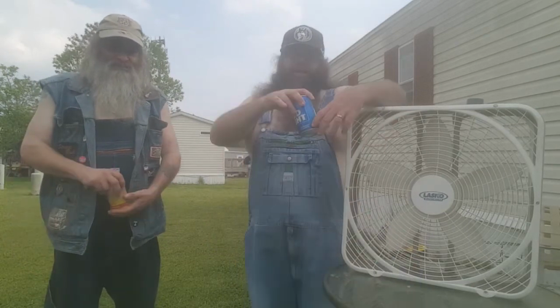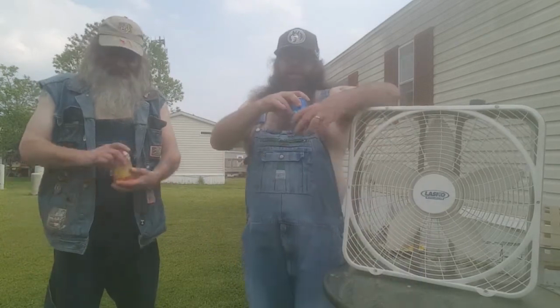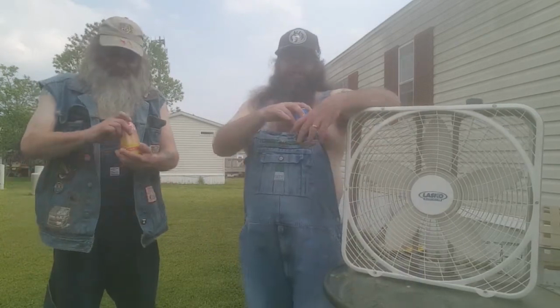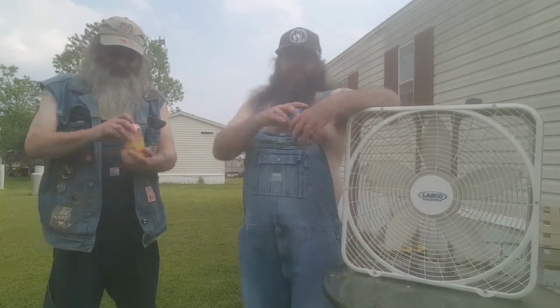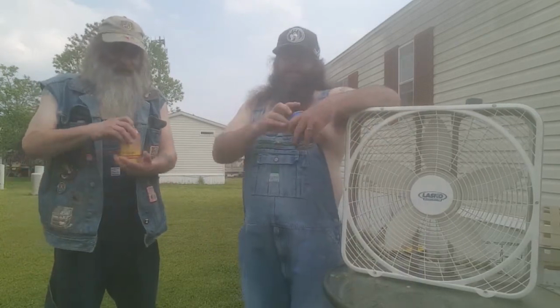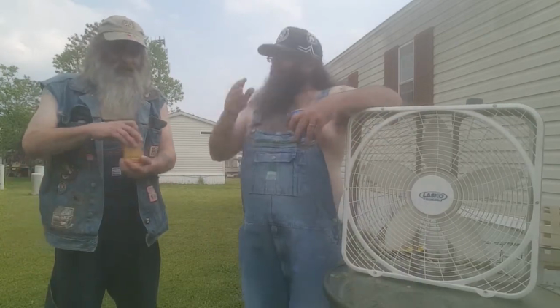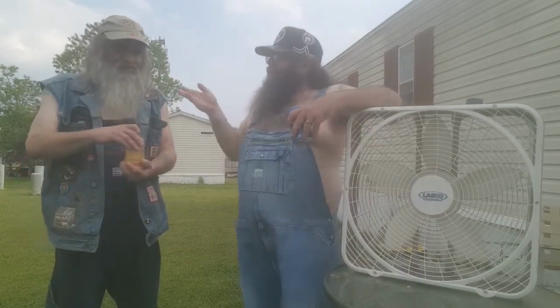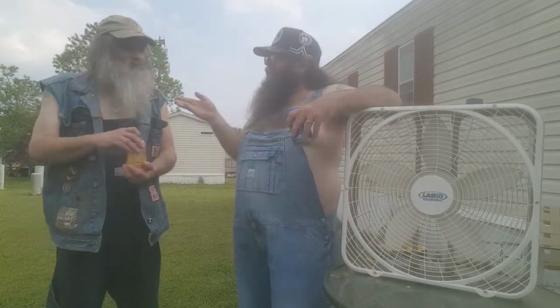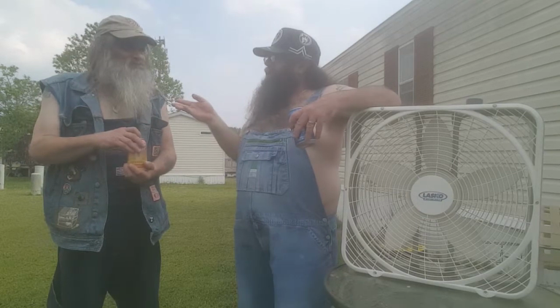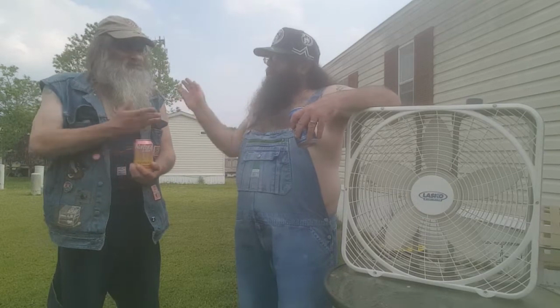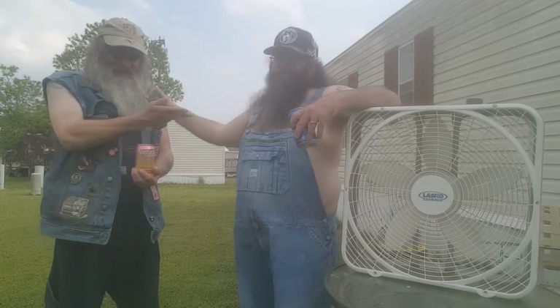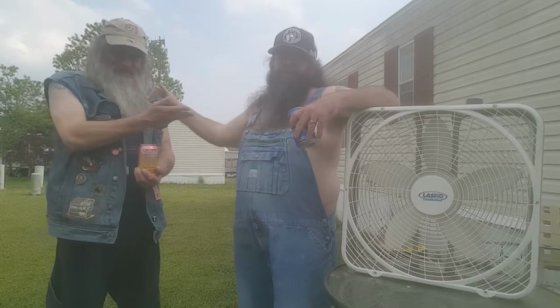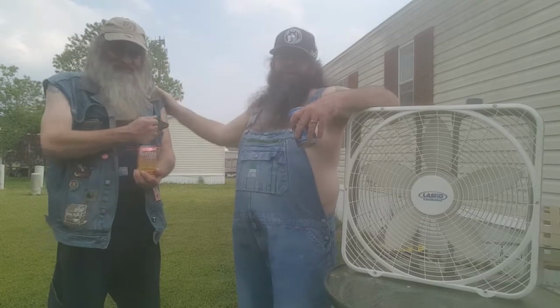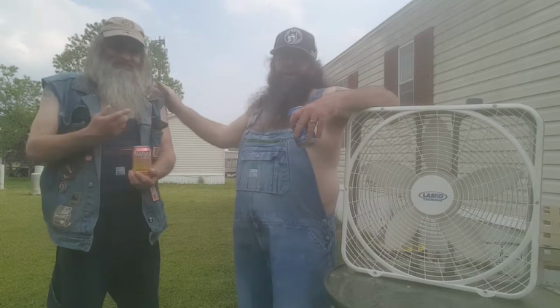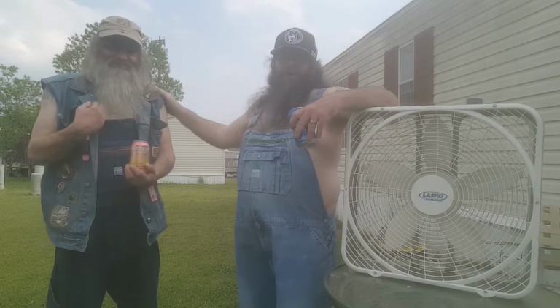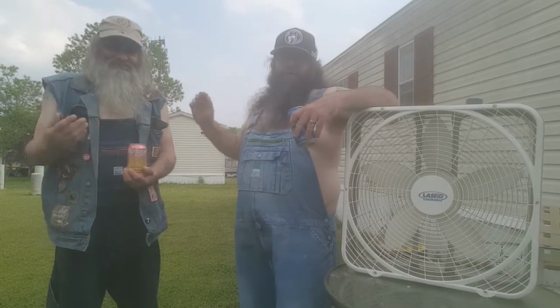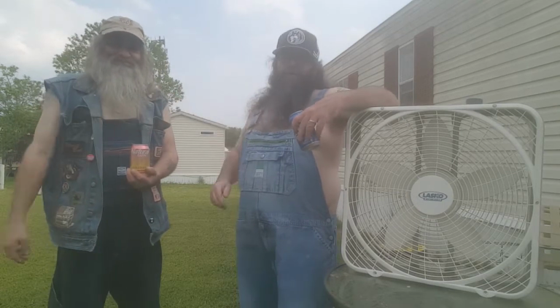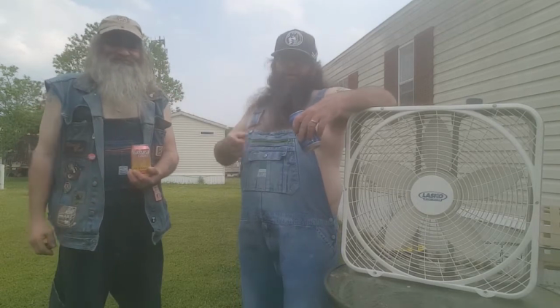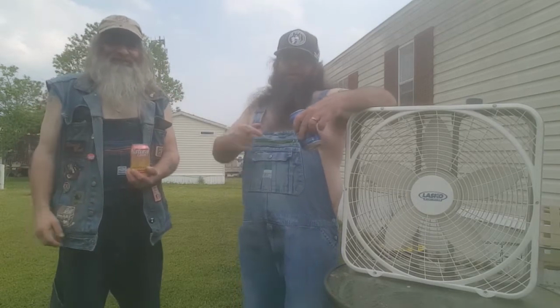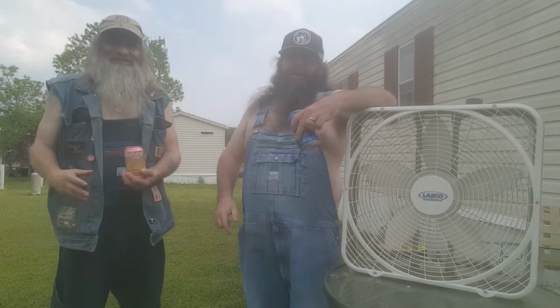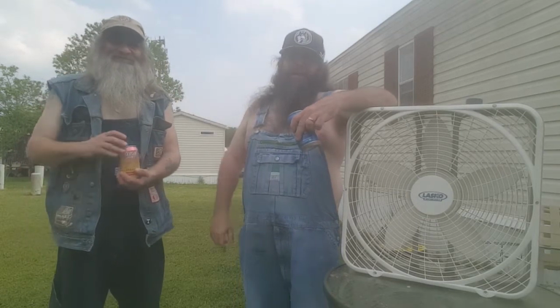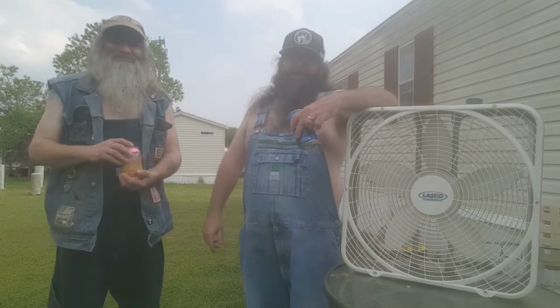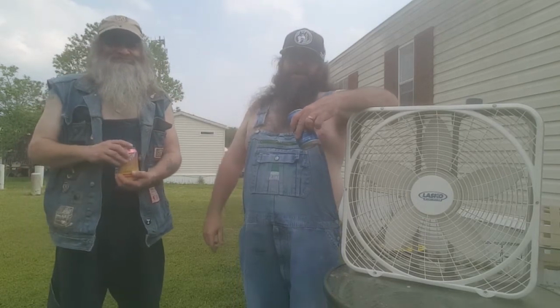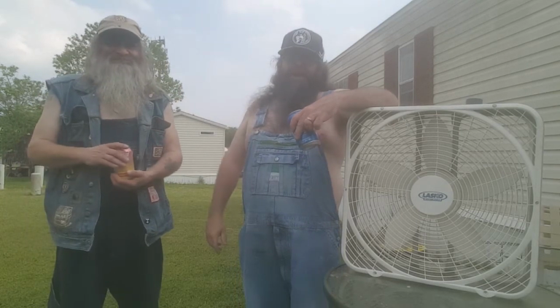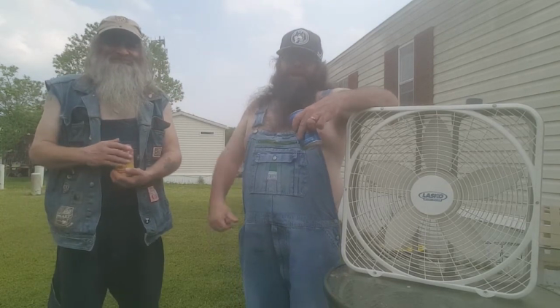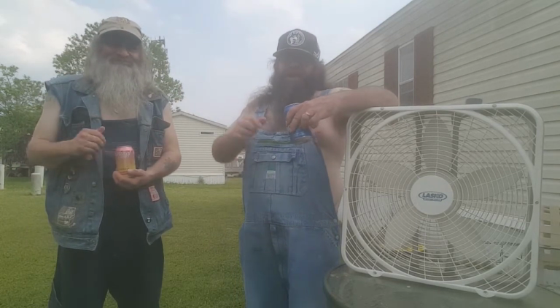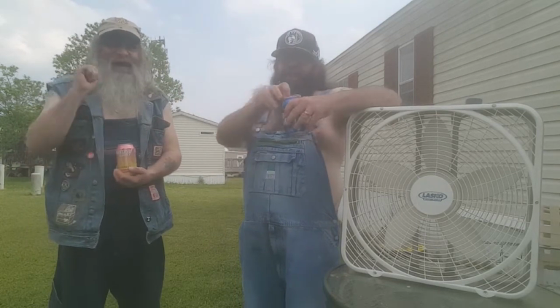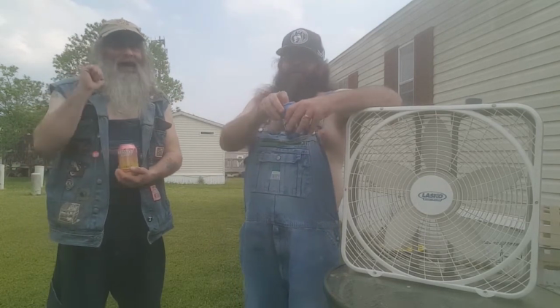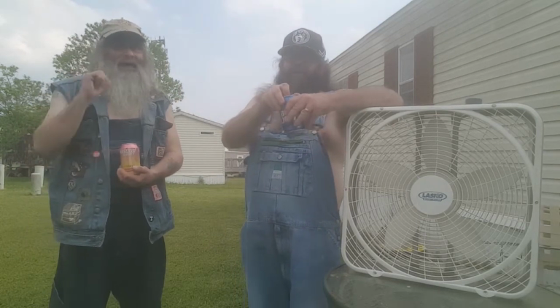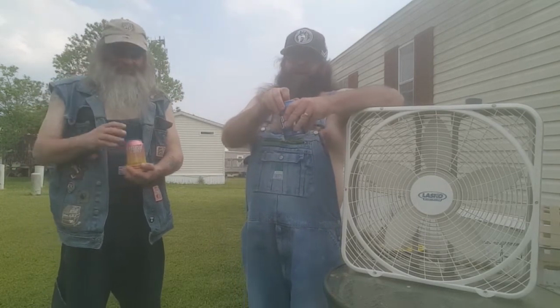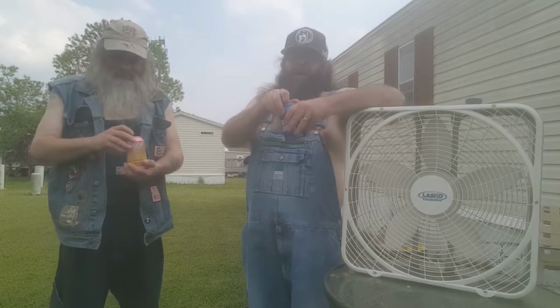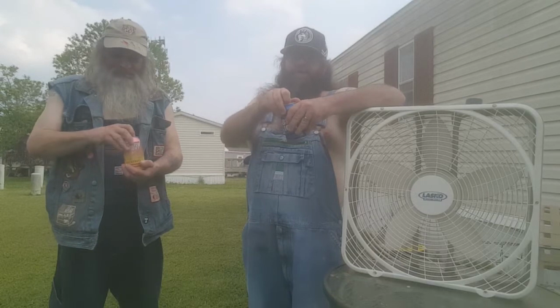Until next time, whenever it is — for Grizzzy, my husband, the Guitar Hero, who you met in the last video — I'm Esky. Thanks for watching.